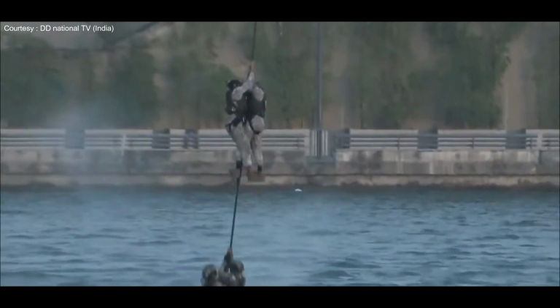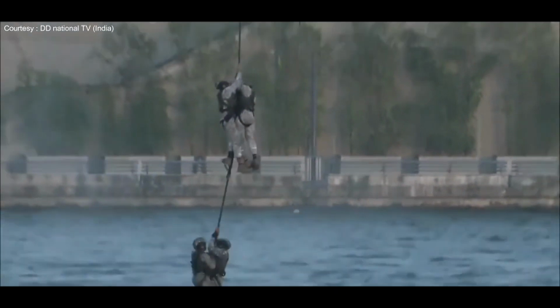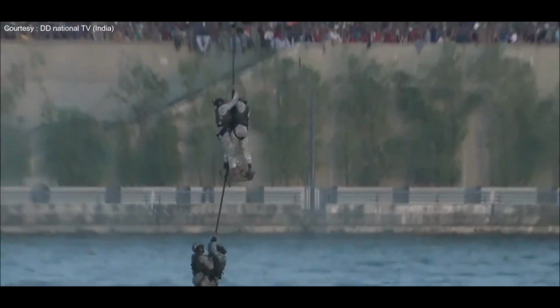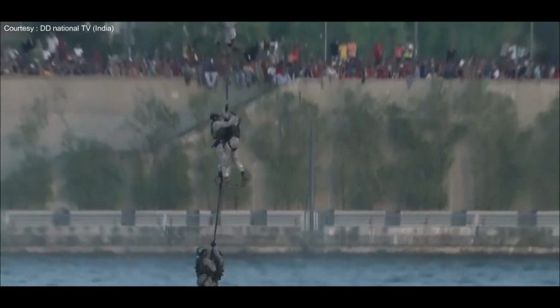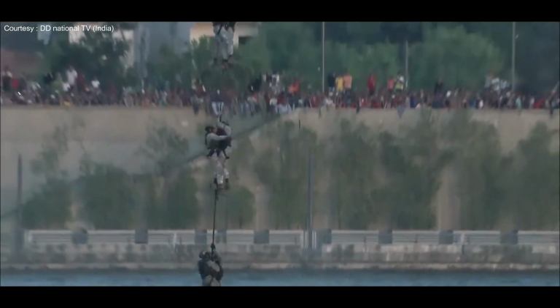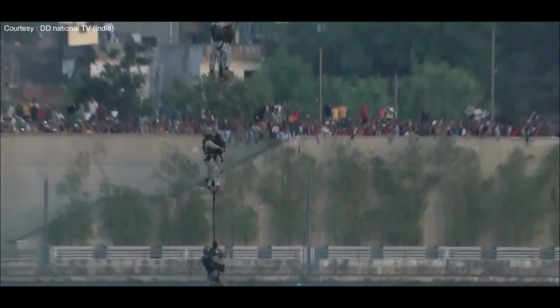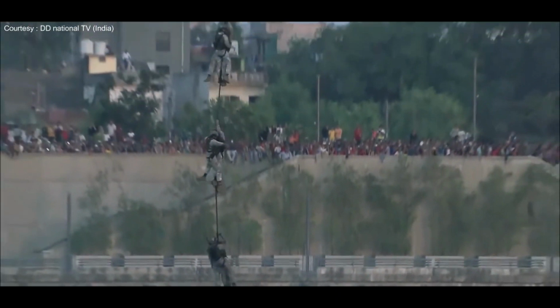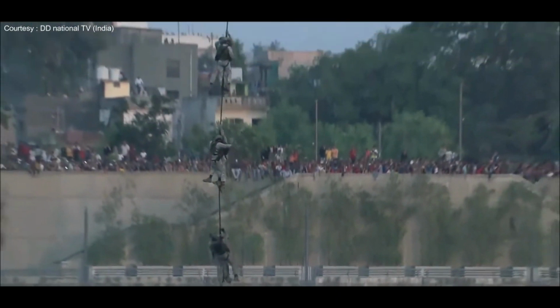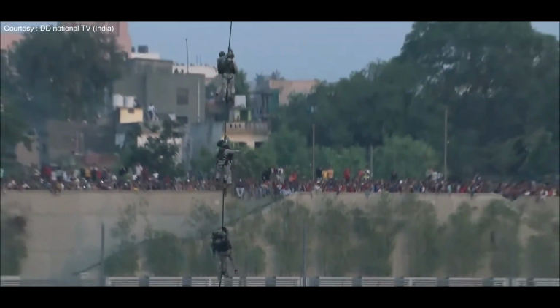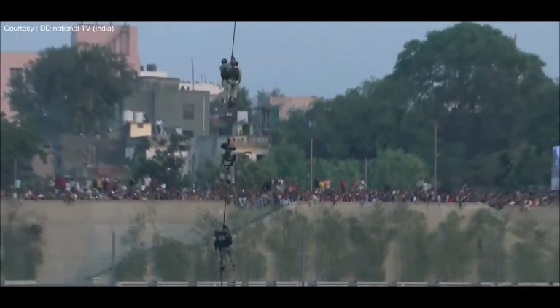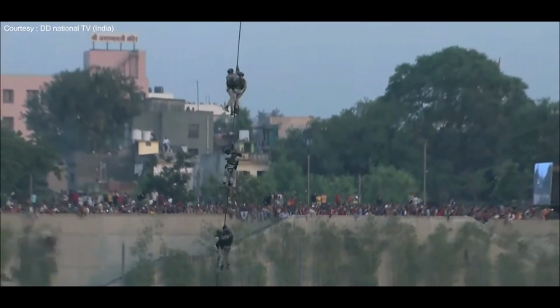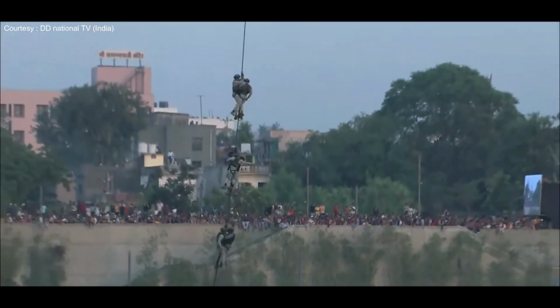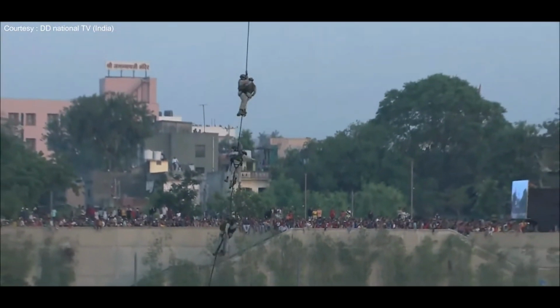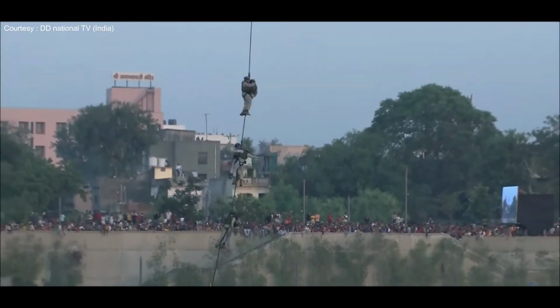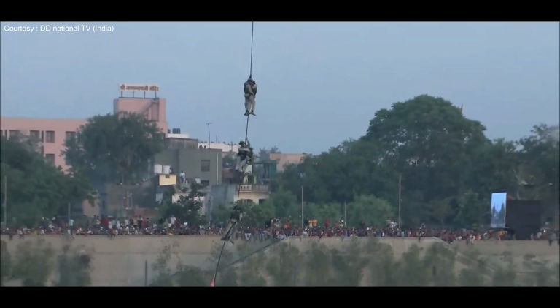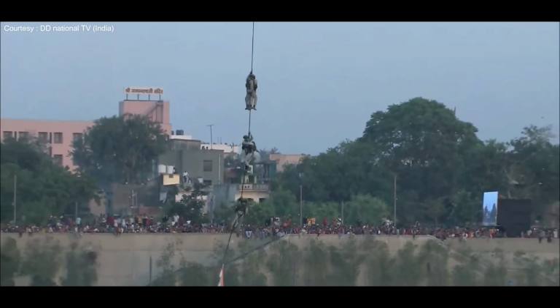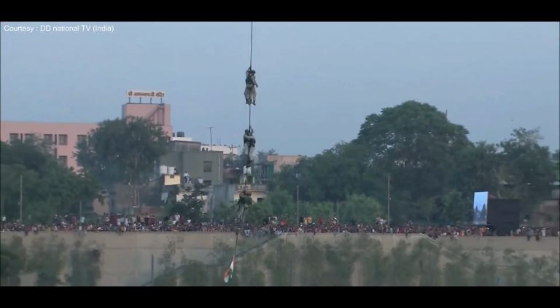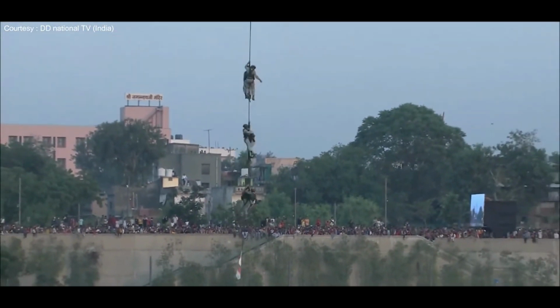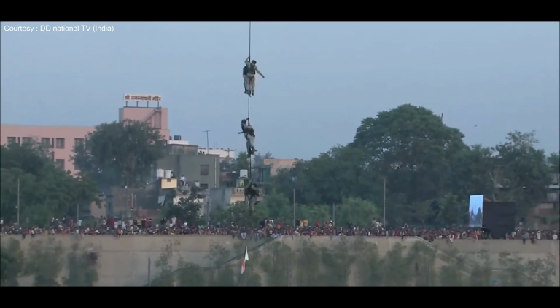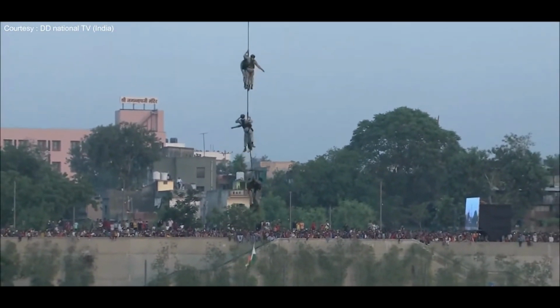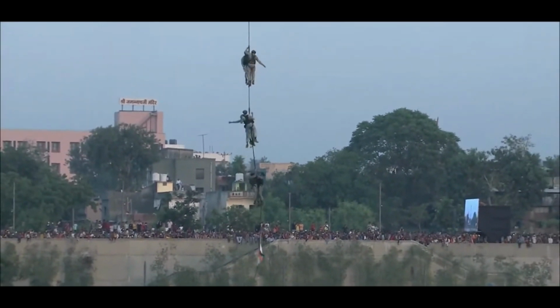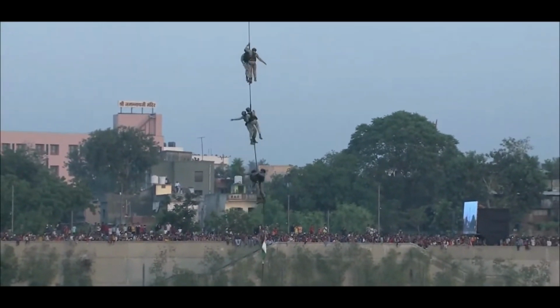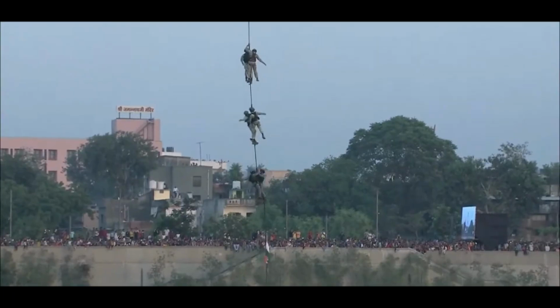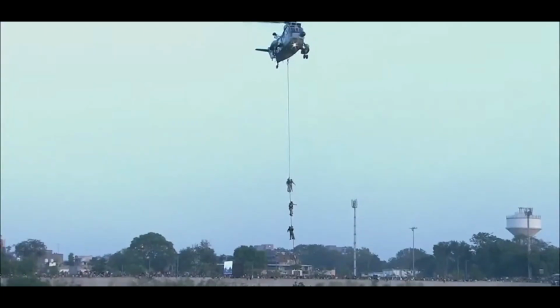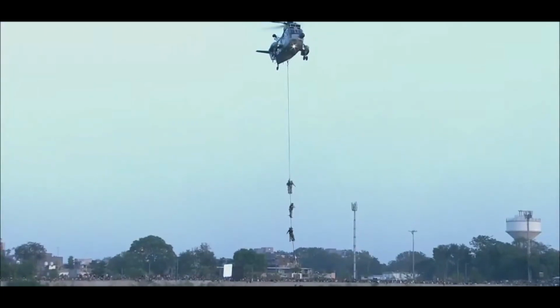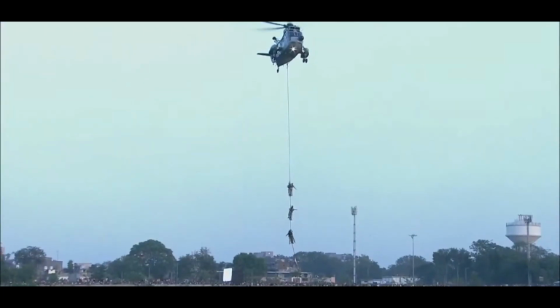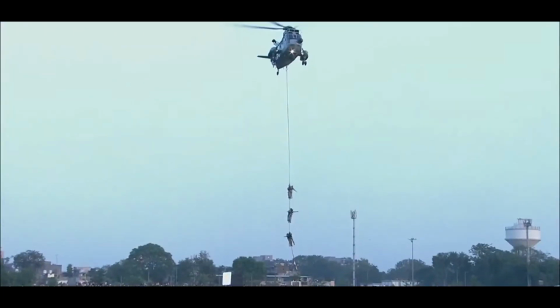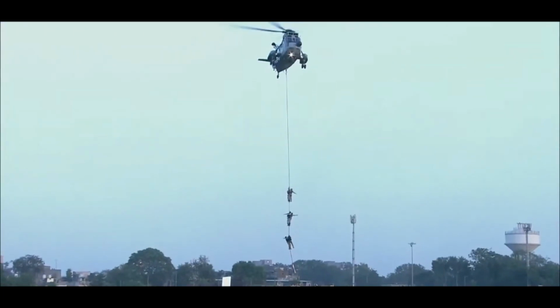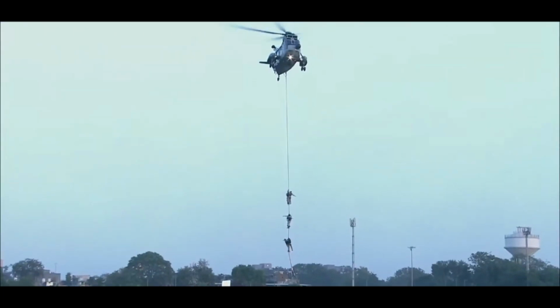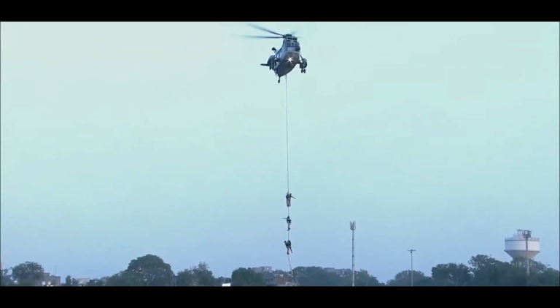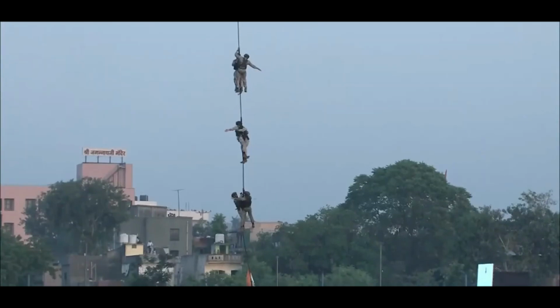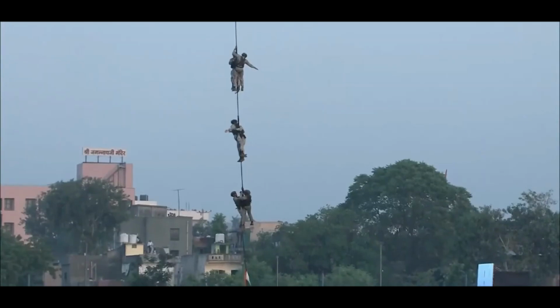Ladies and gentlemen, let's hear it for the Marine Commandos of the Indian Navy.